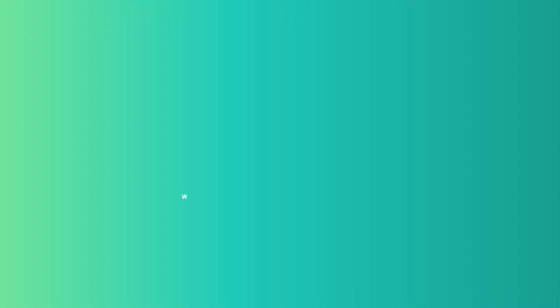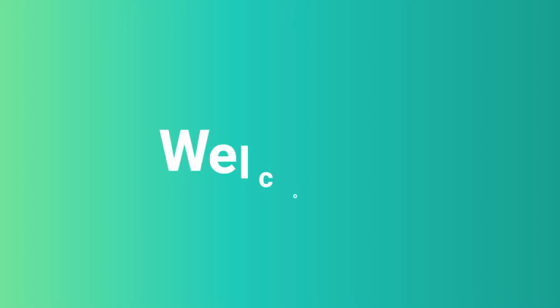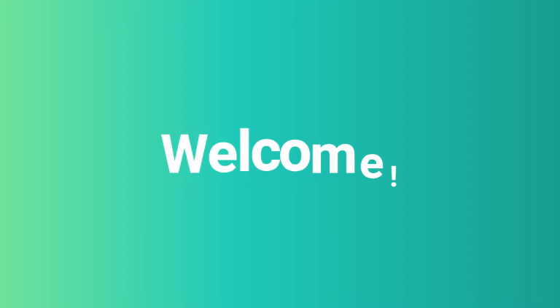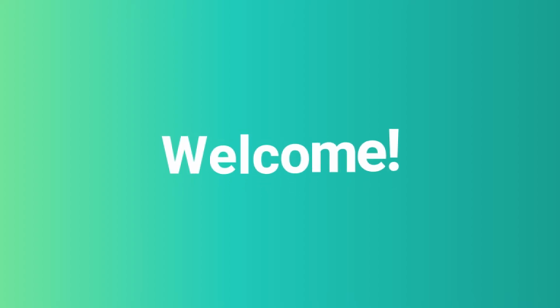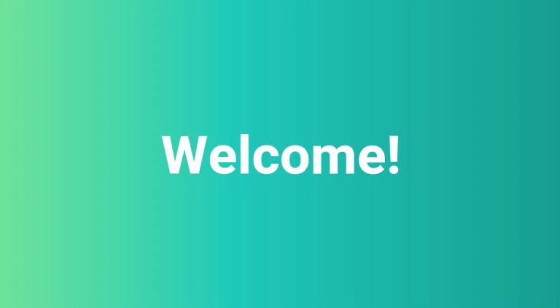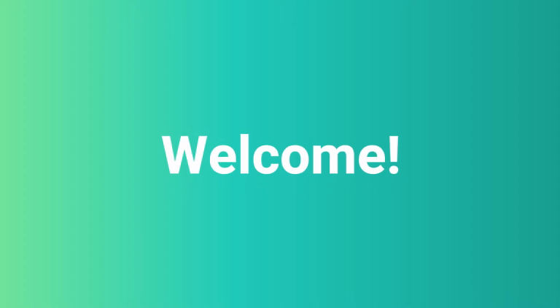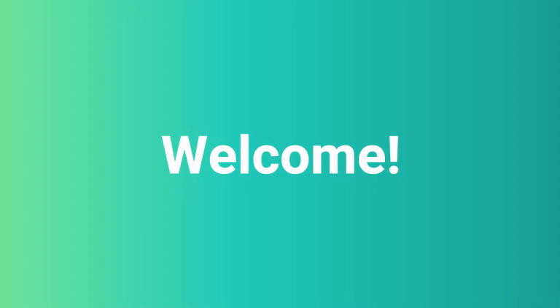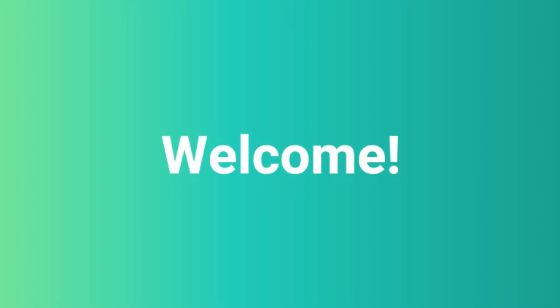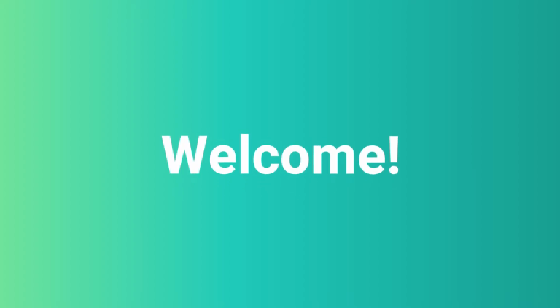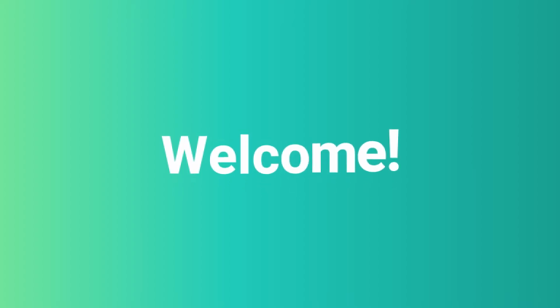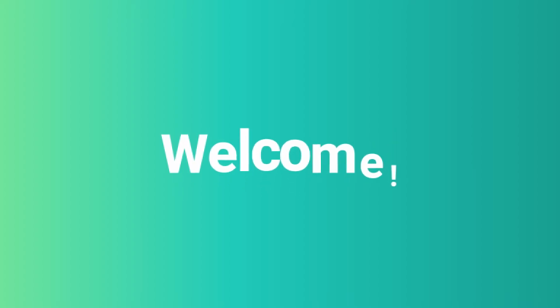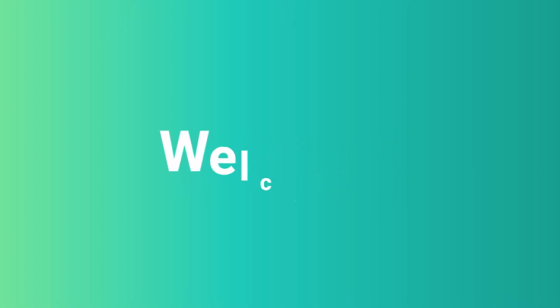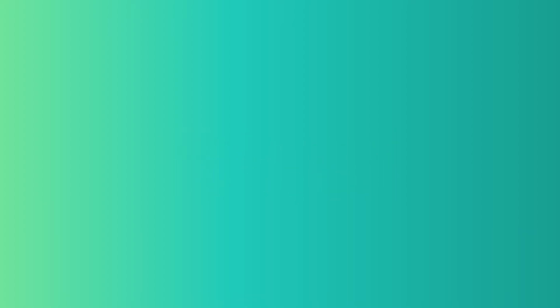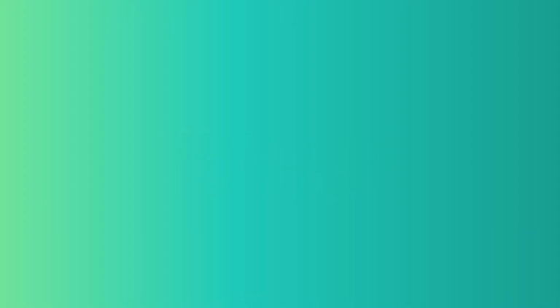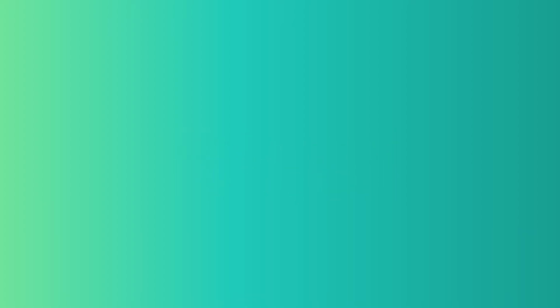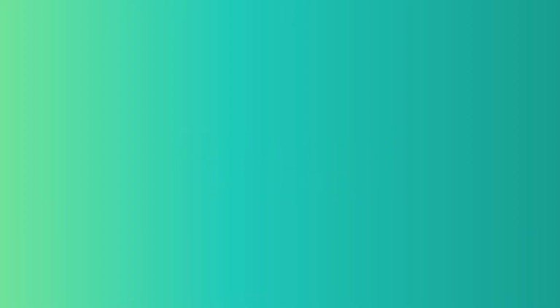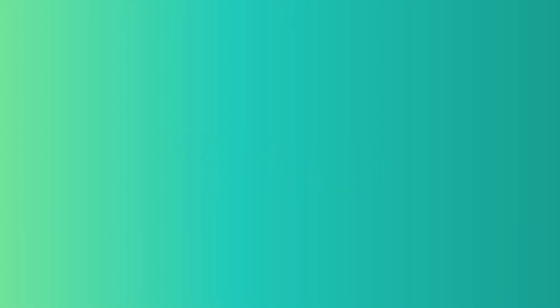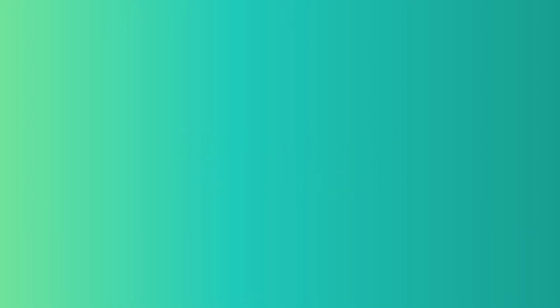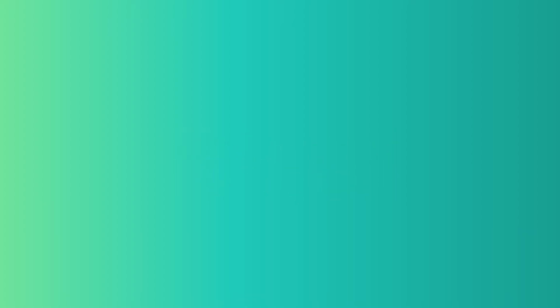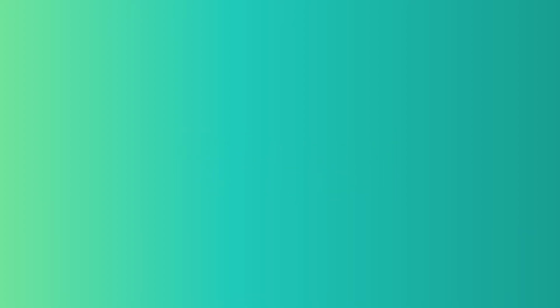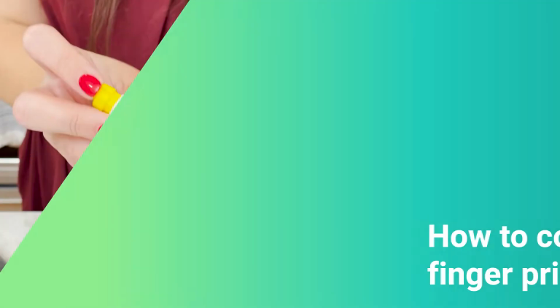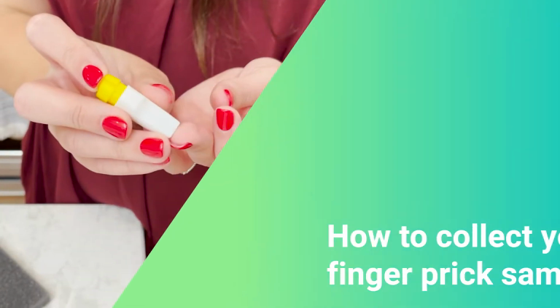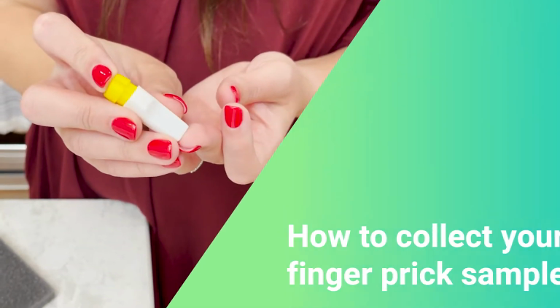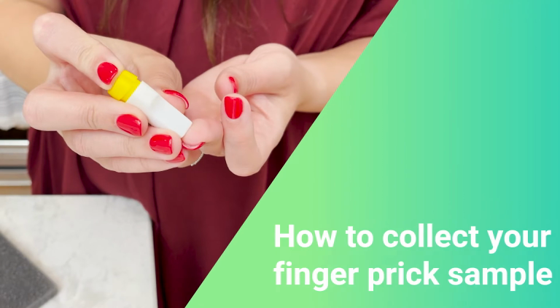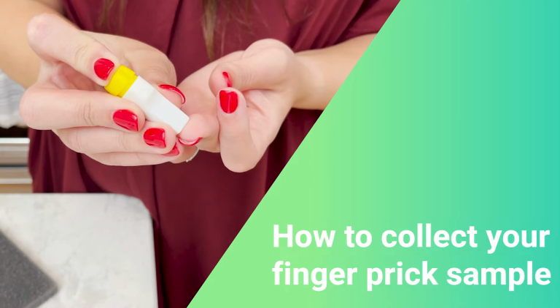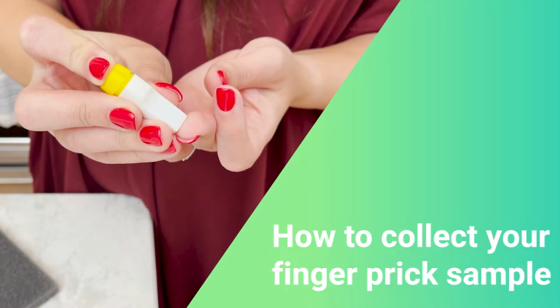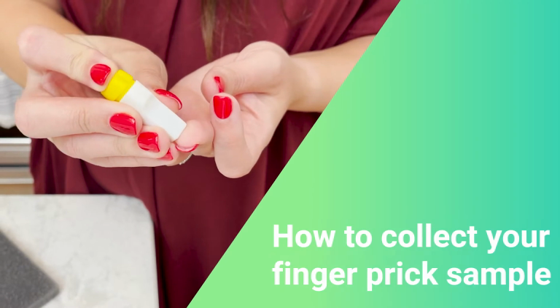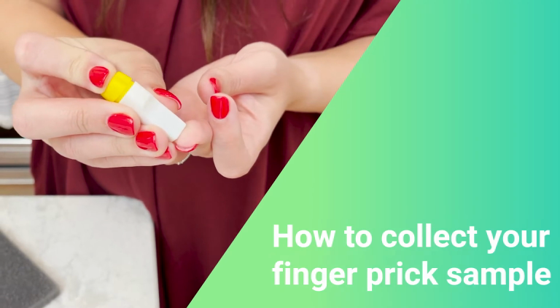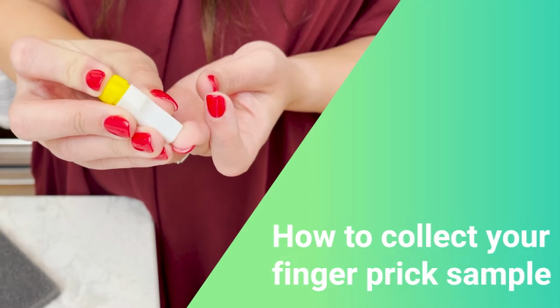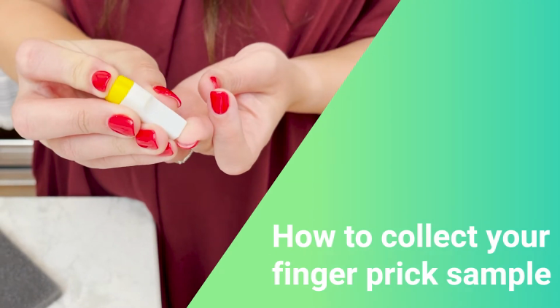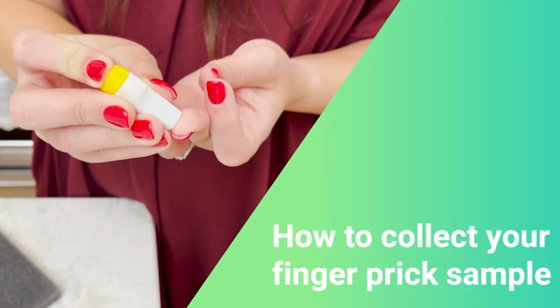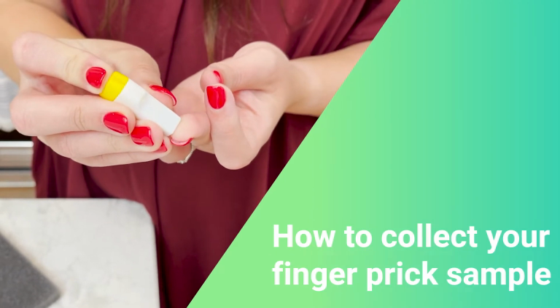Welcome to the EmpowerDX community. My name is Rebecca and today I'll be guiding you through your finger prick sample collection.